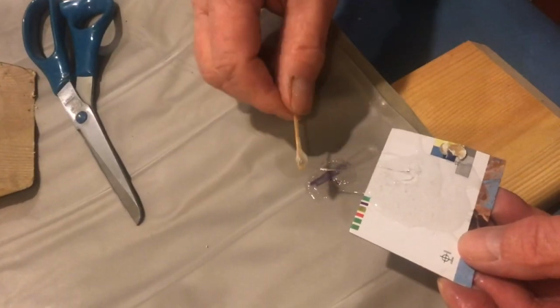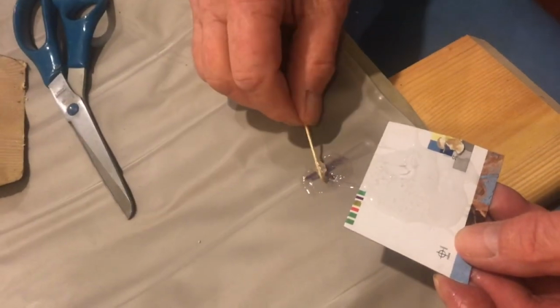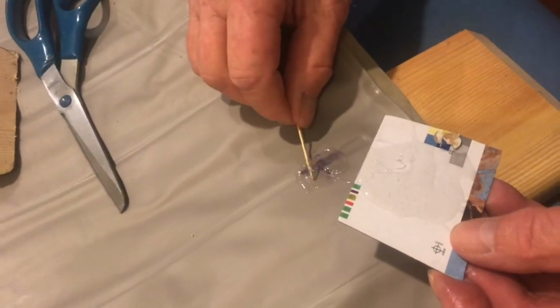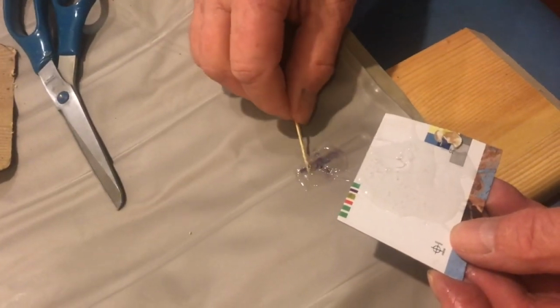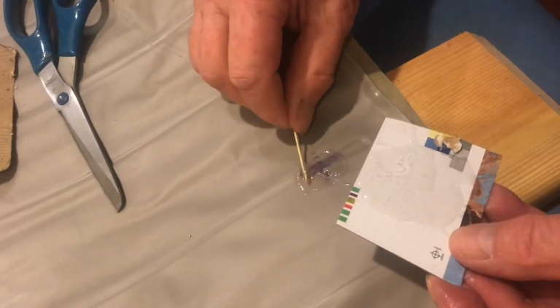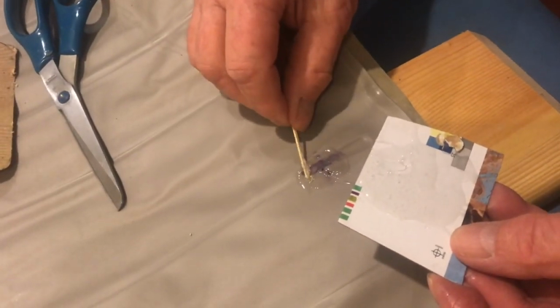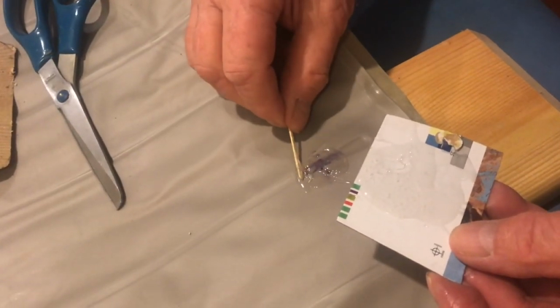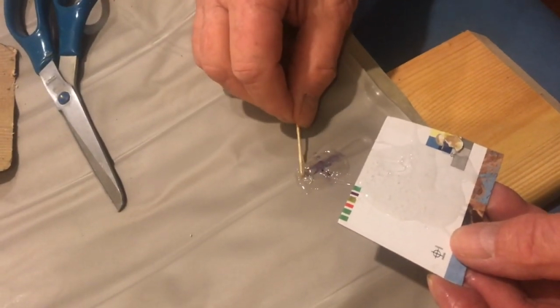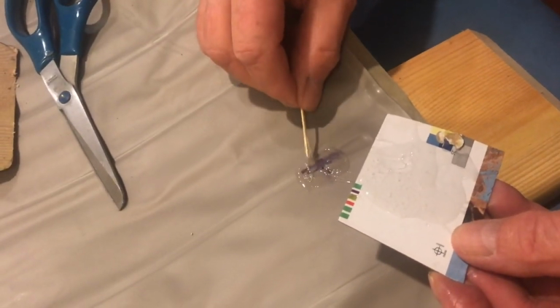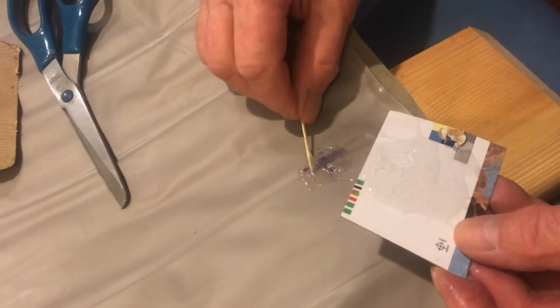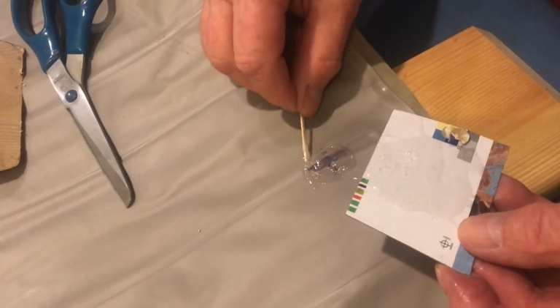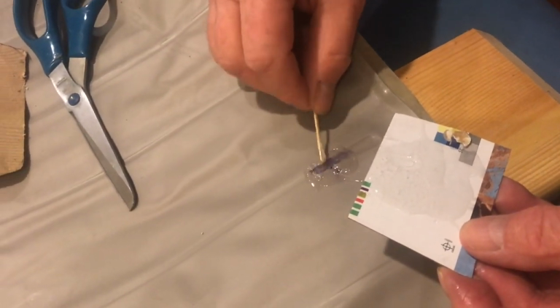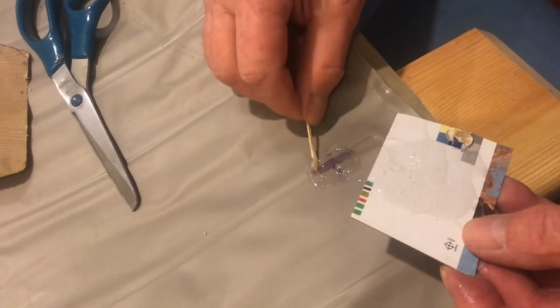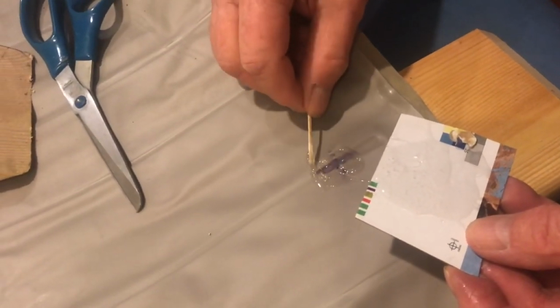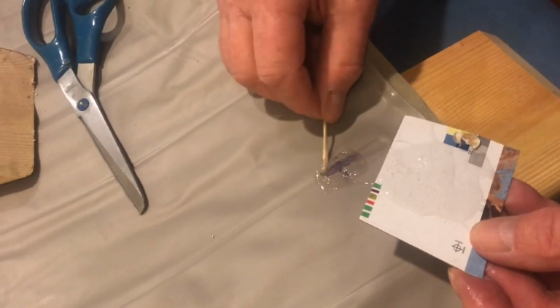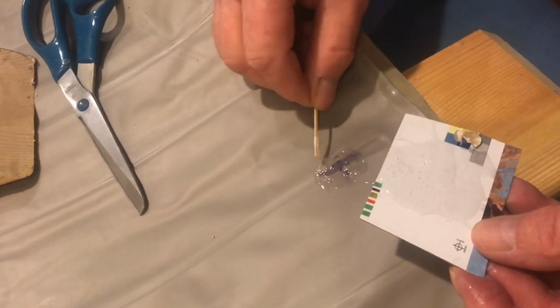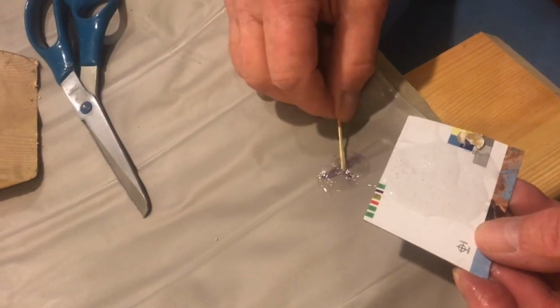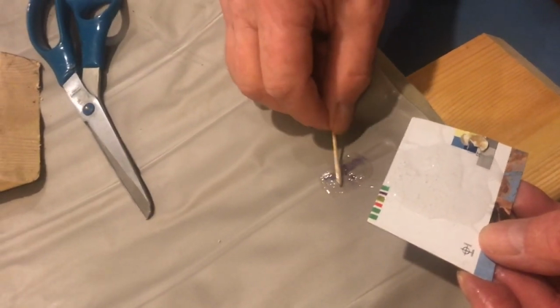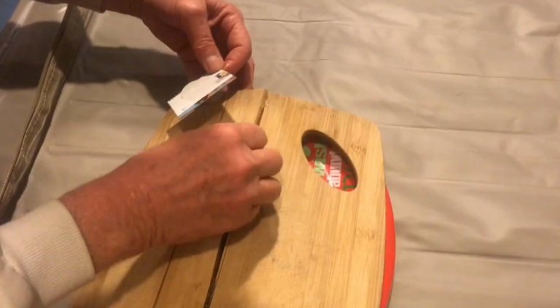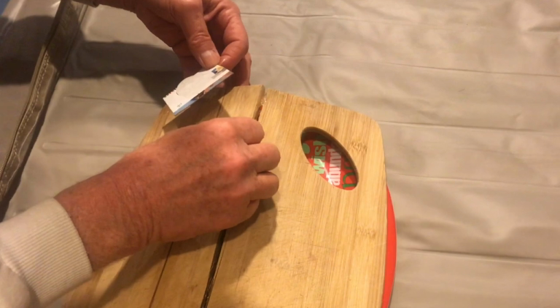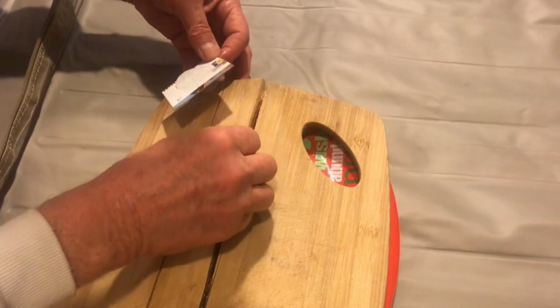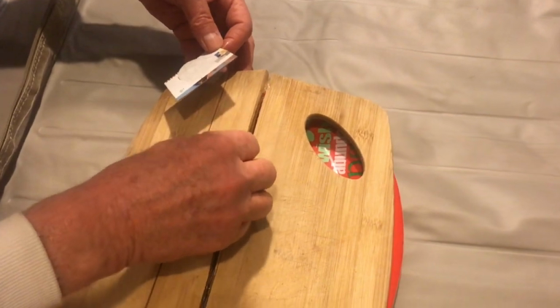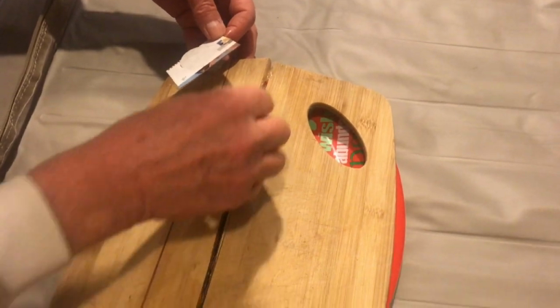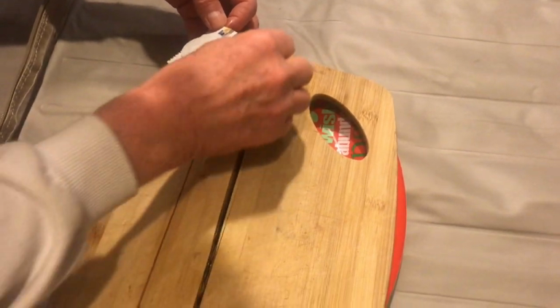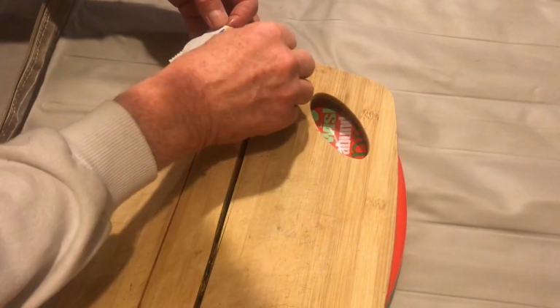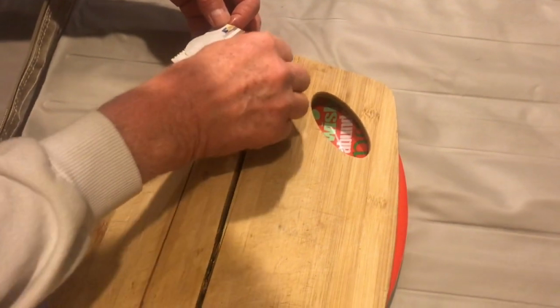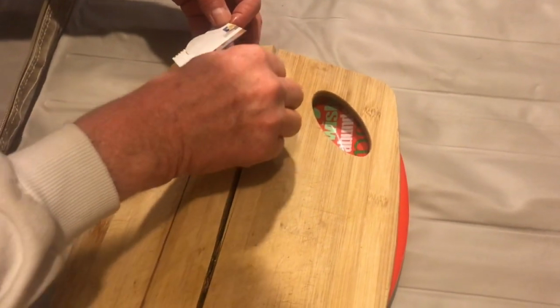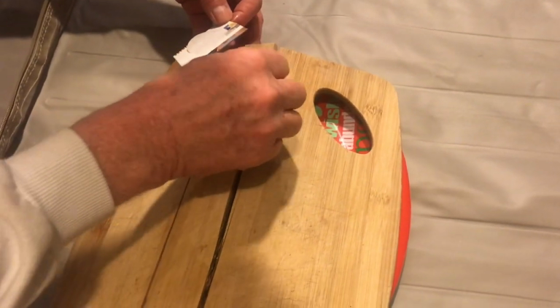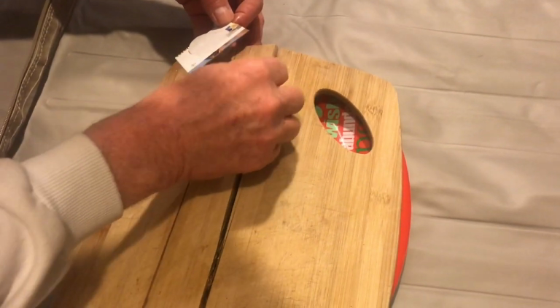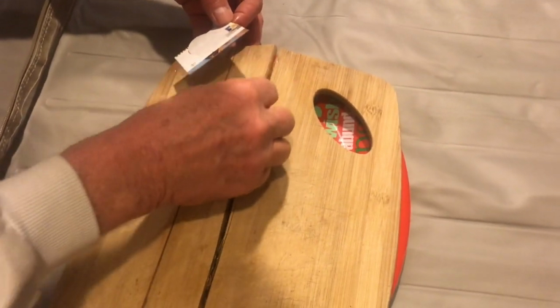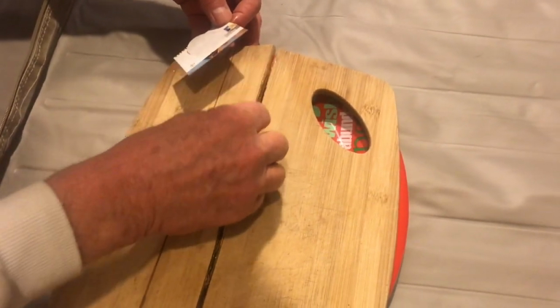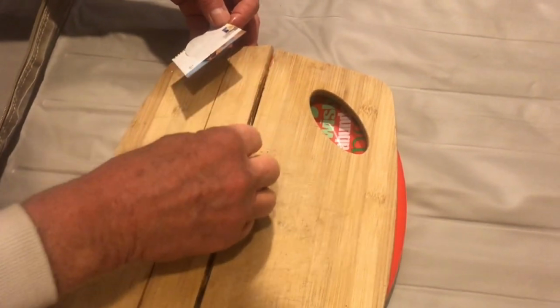Now with any extra glue, you can go ahead and fix some other projects that you had on the list — there's always other projects.